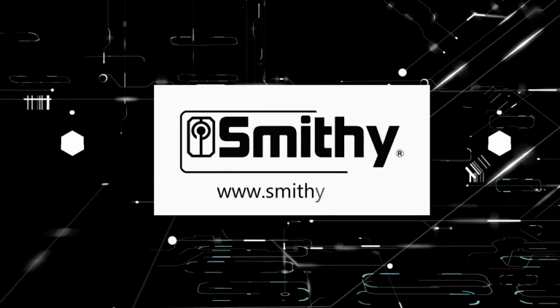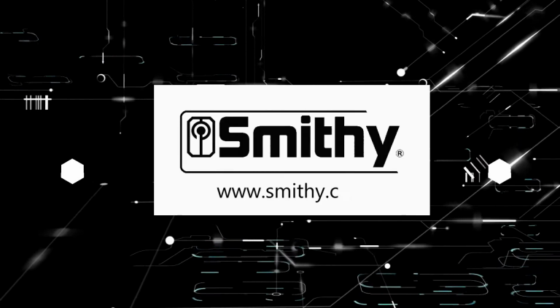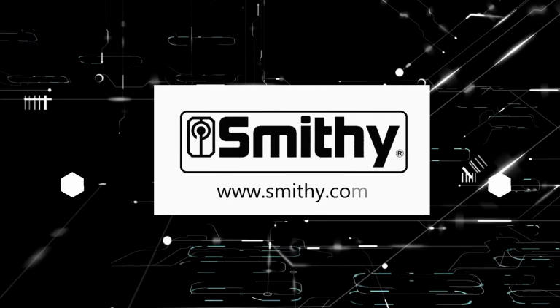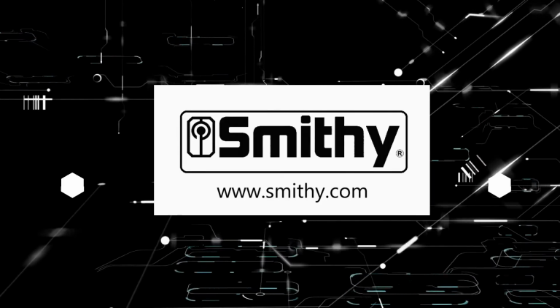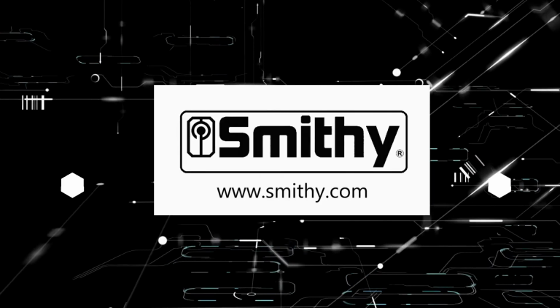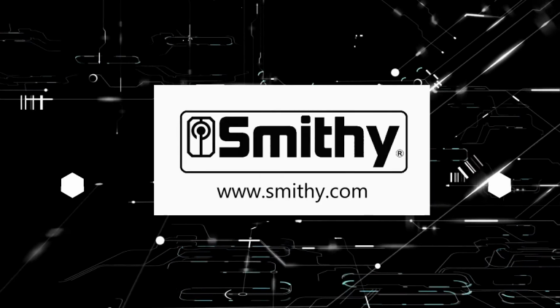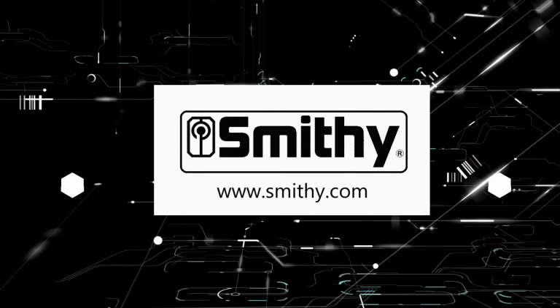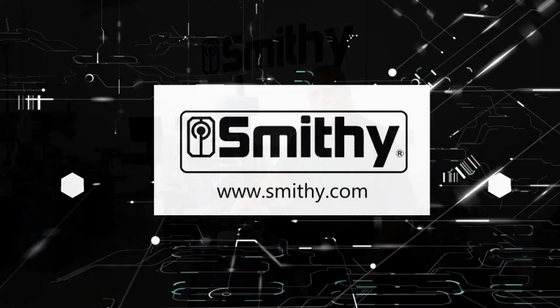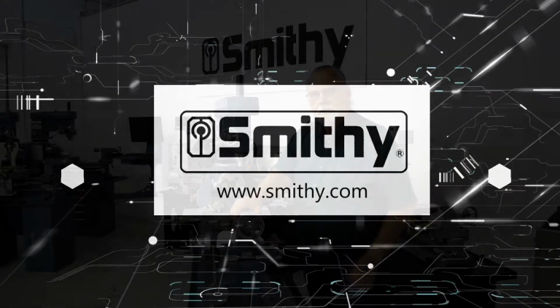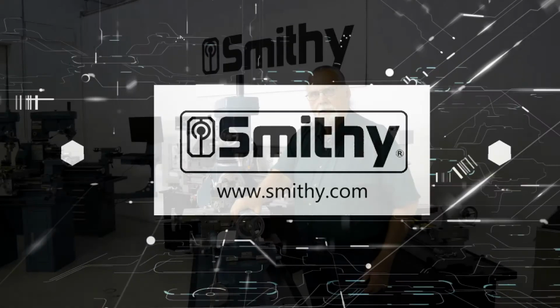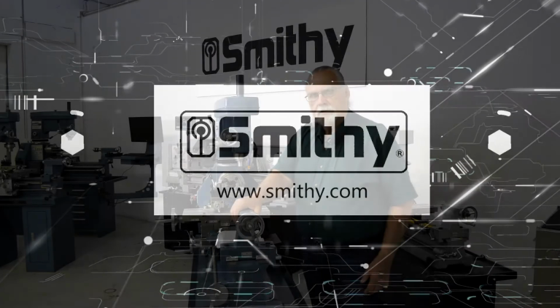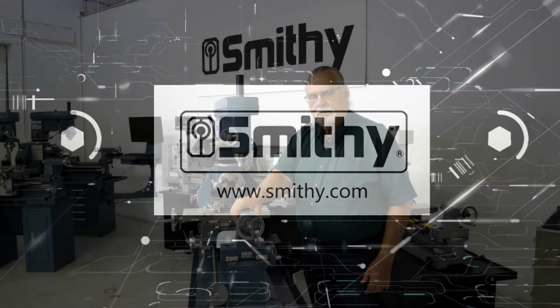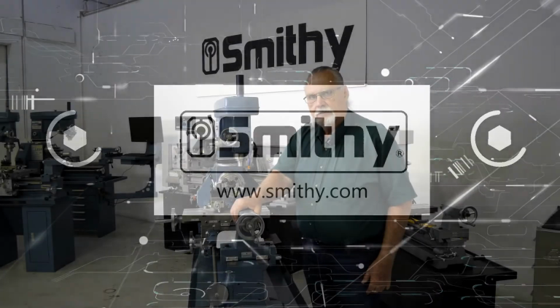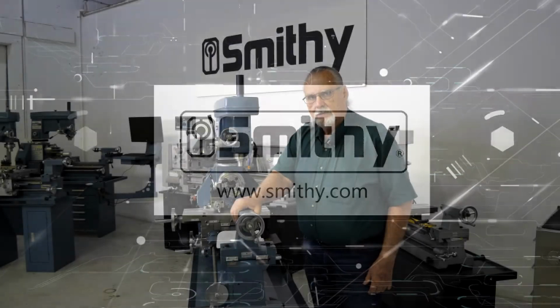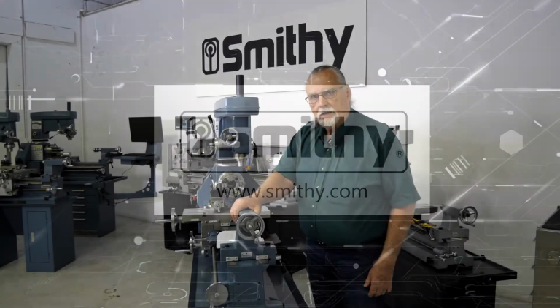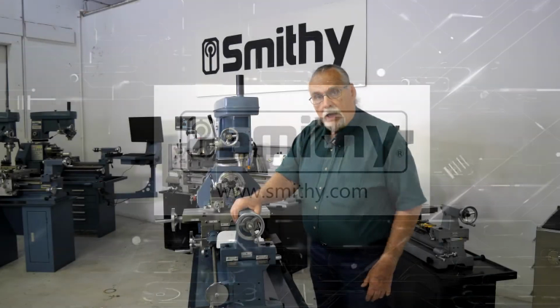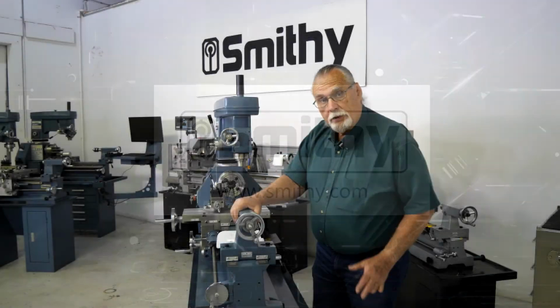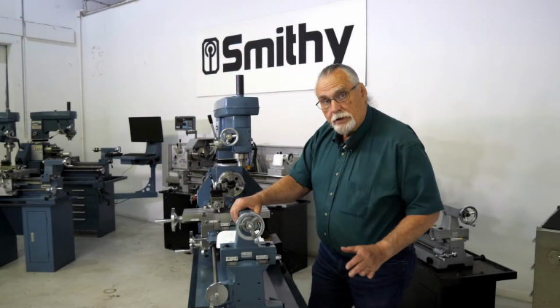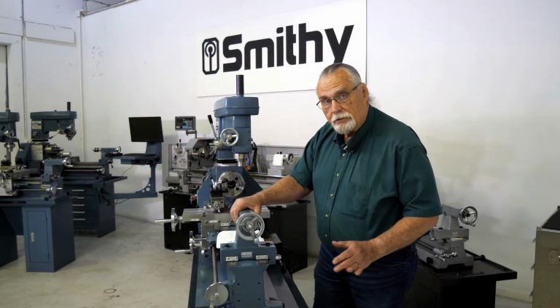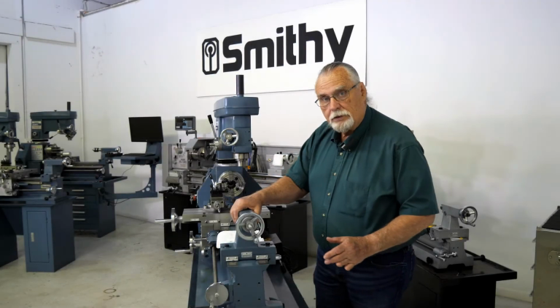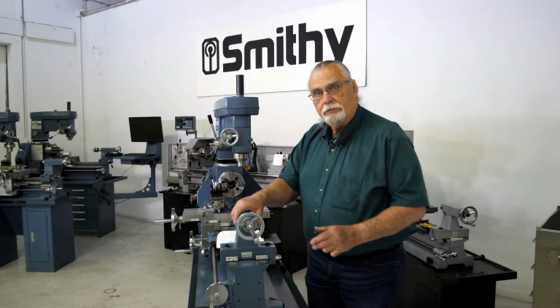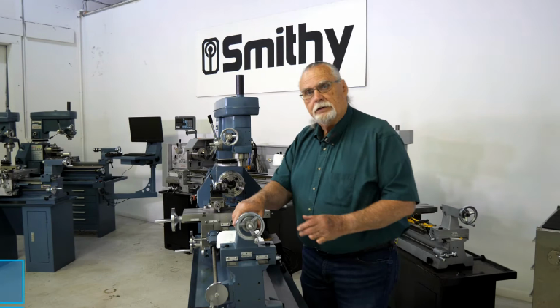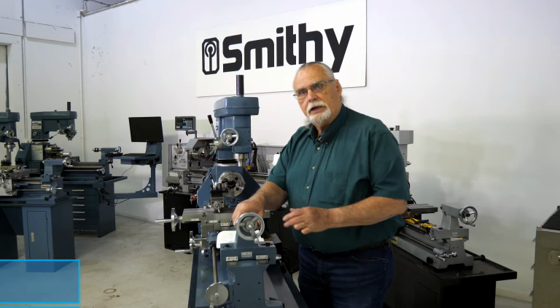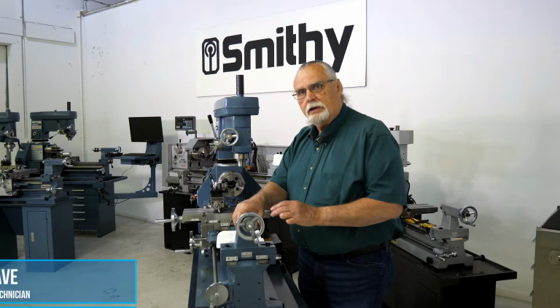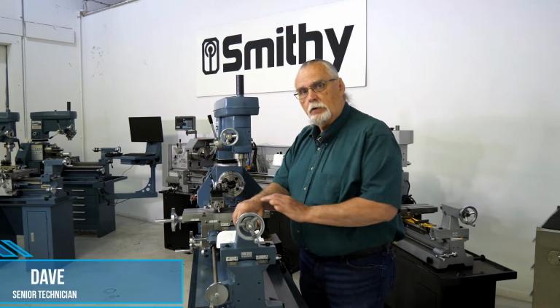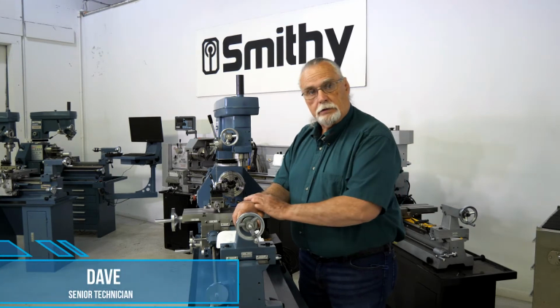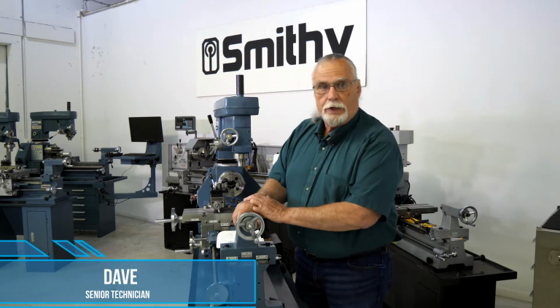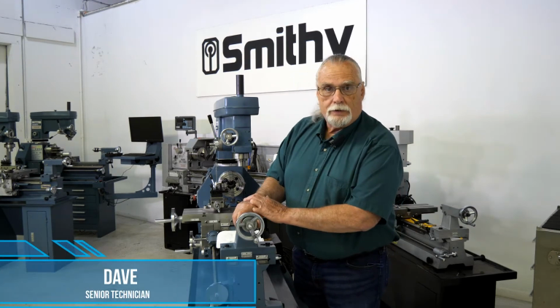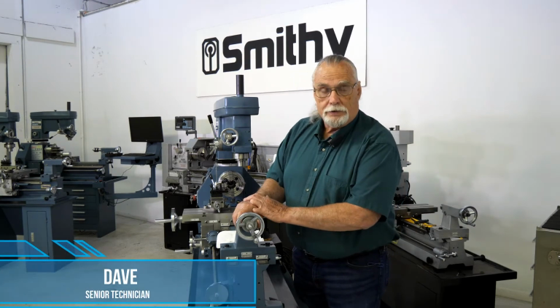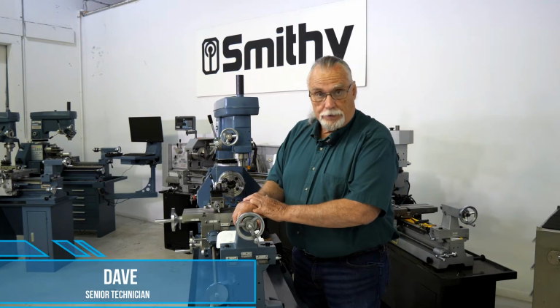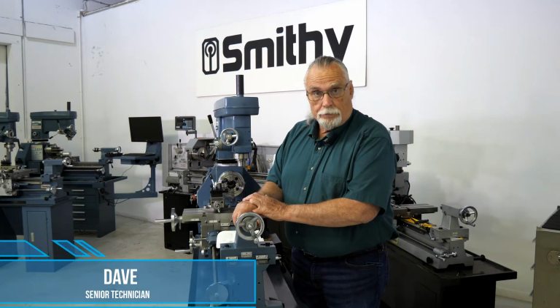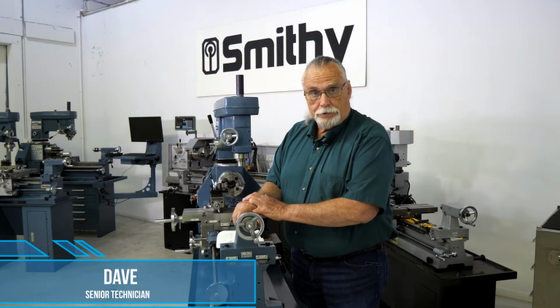Smithy Industries. Hi there, Dave here again. Welcome back to the Smithy Workshop.